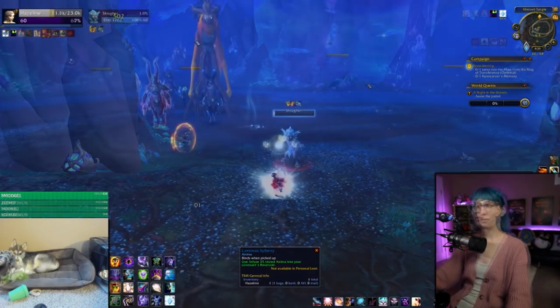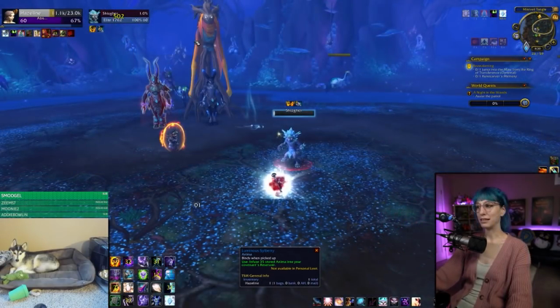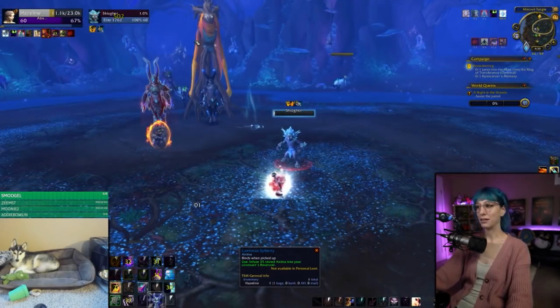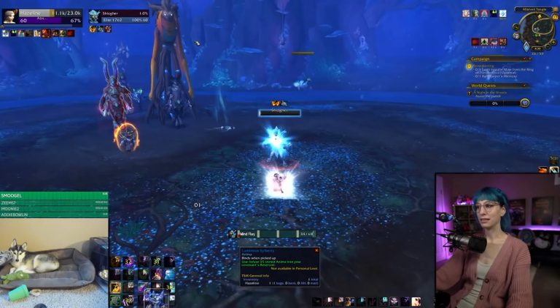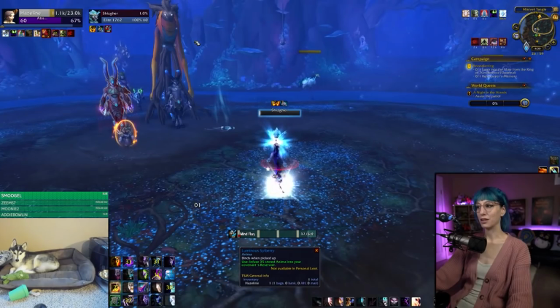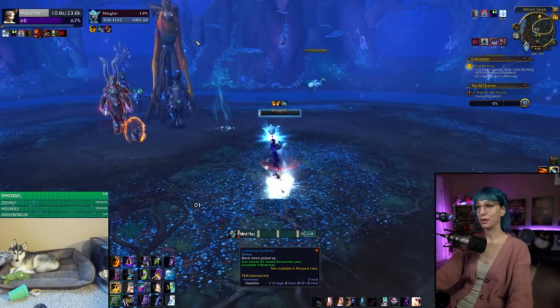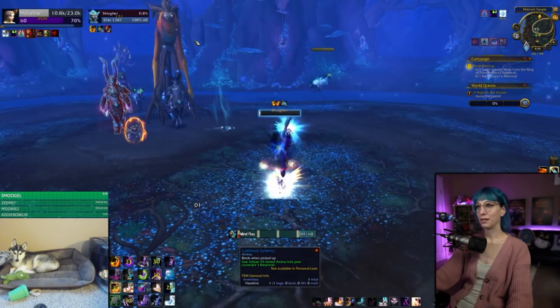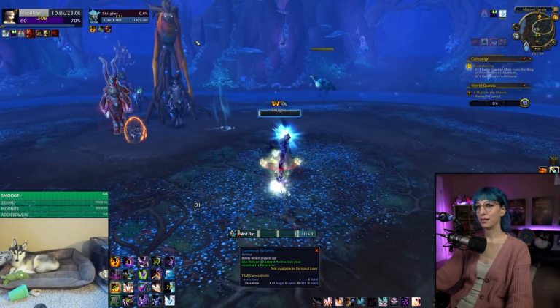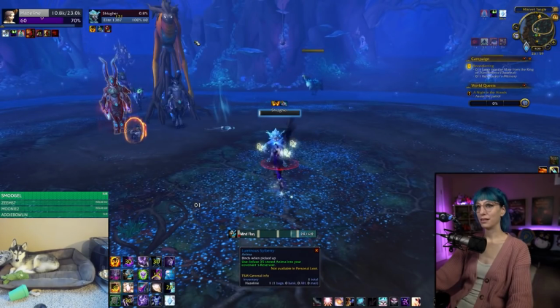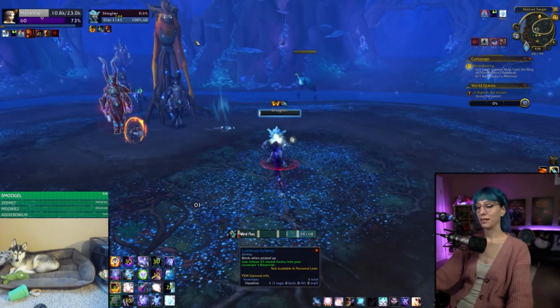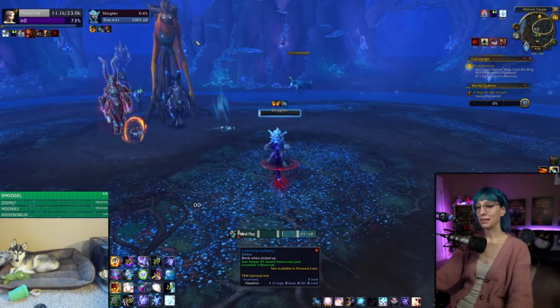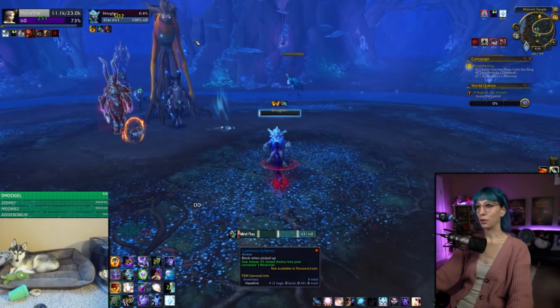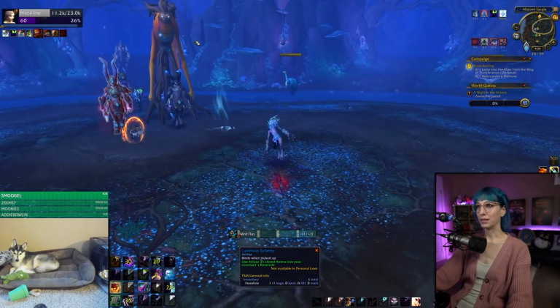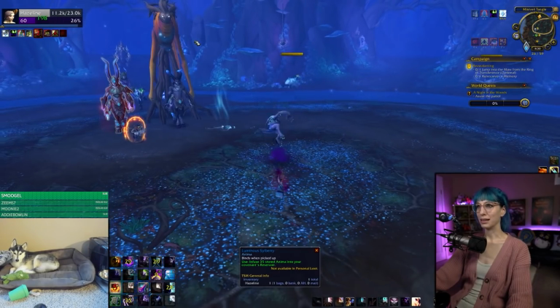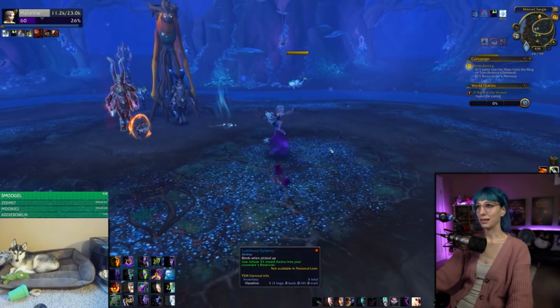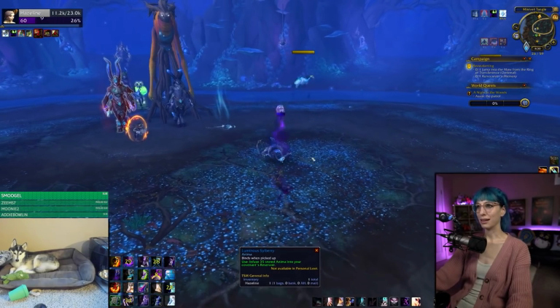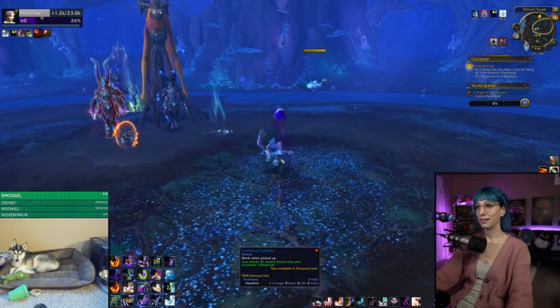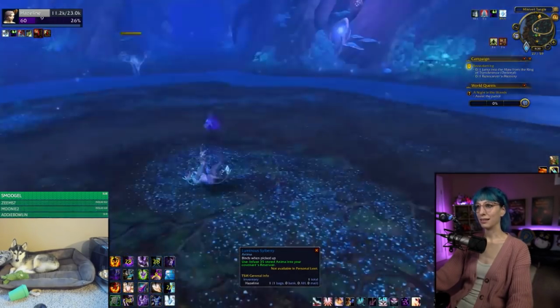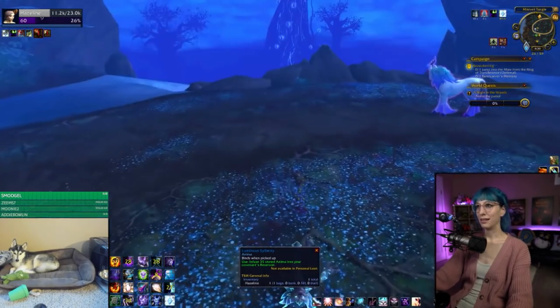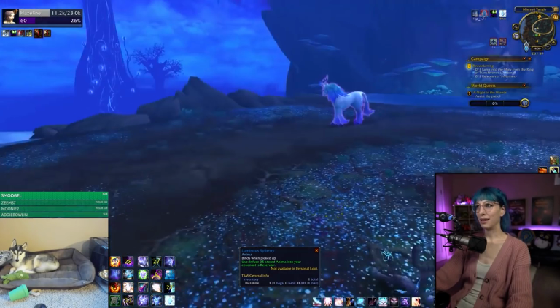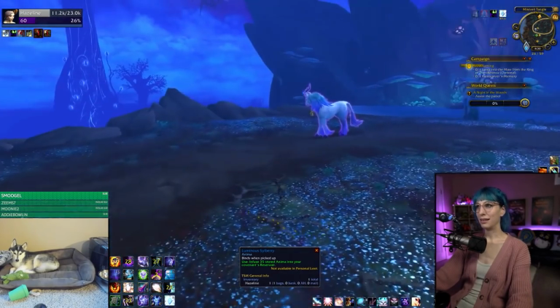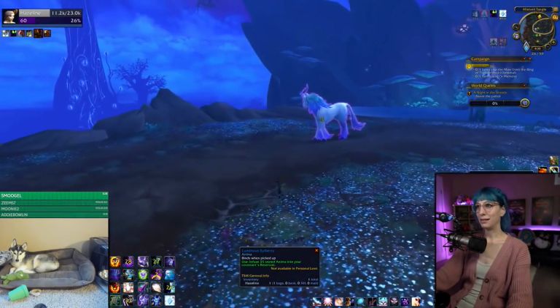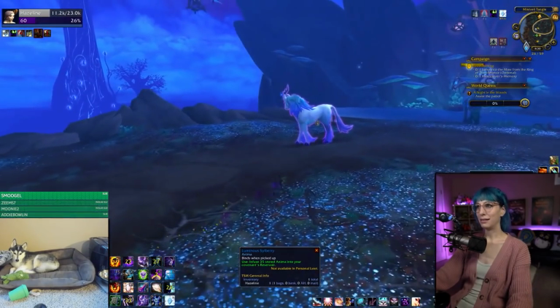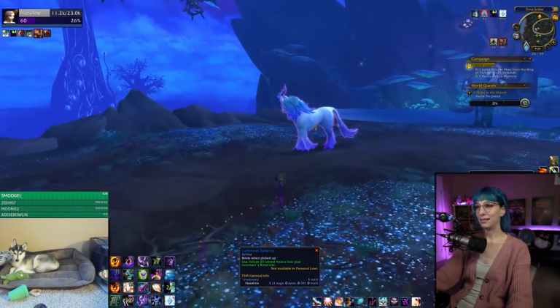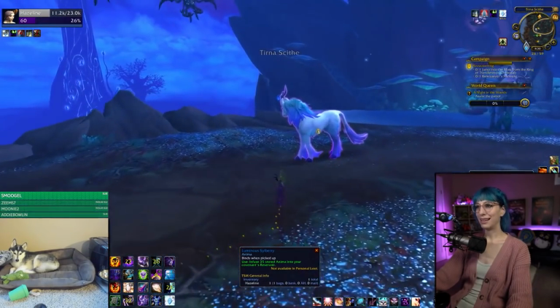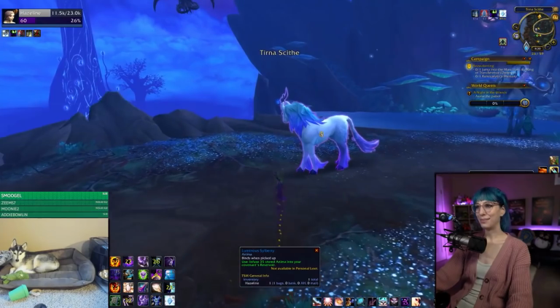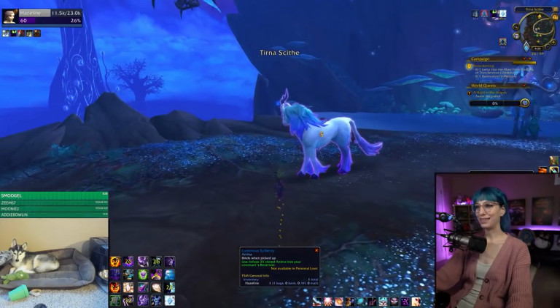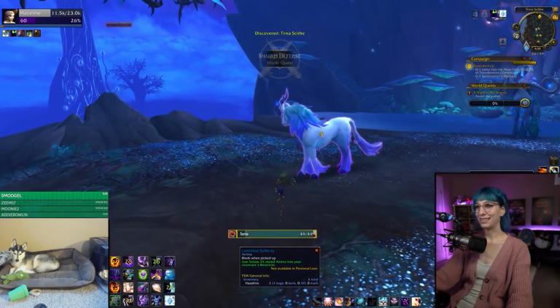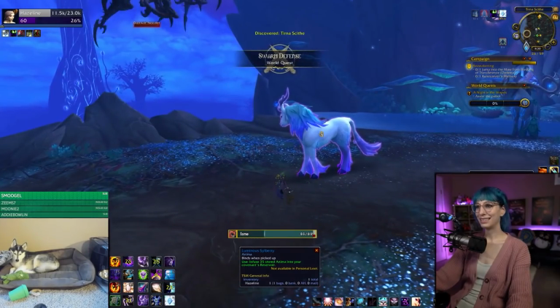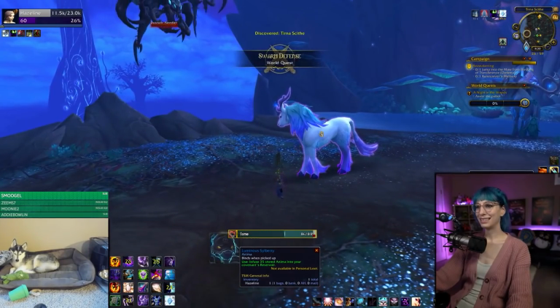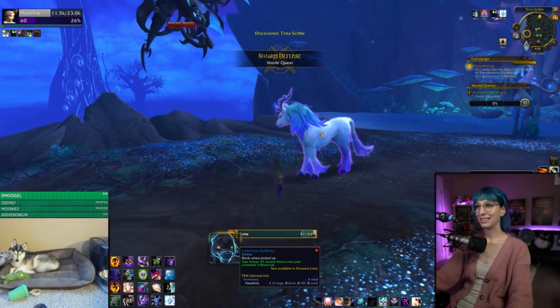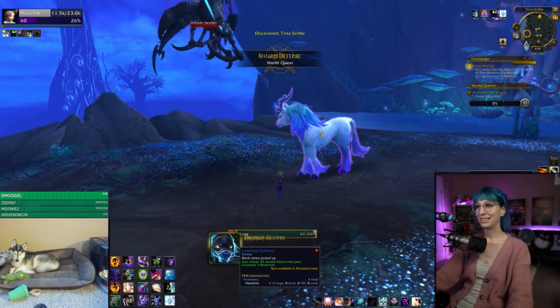Even a freshly leveled 60 should be fine to solo him. After he's down, click on the Shimmer Mist runner and the mount will appear in your bags. Congrats!